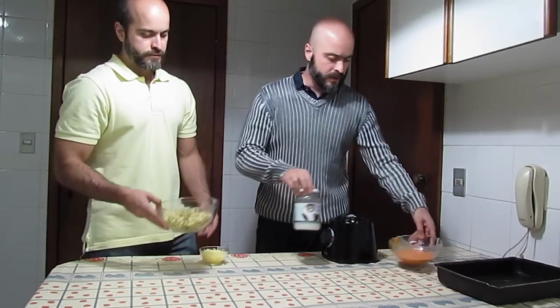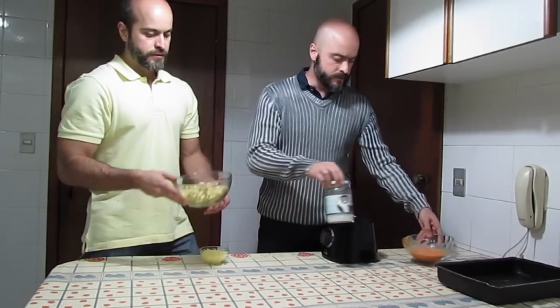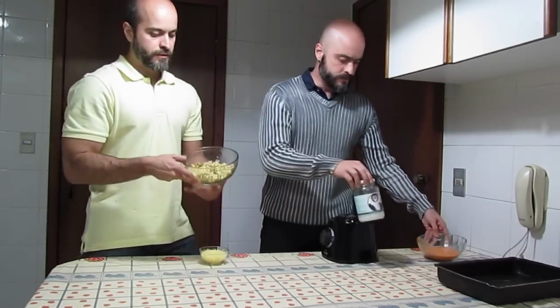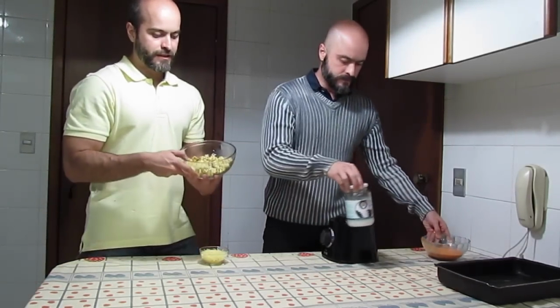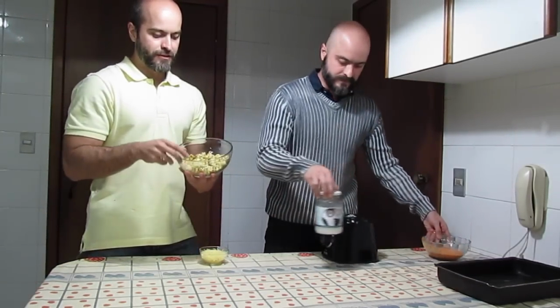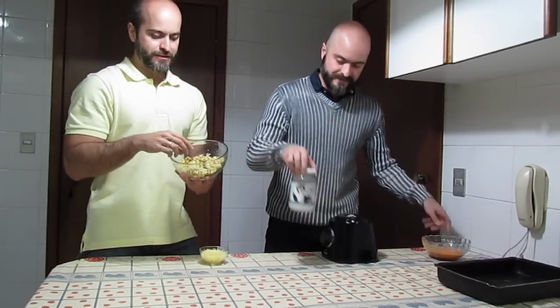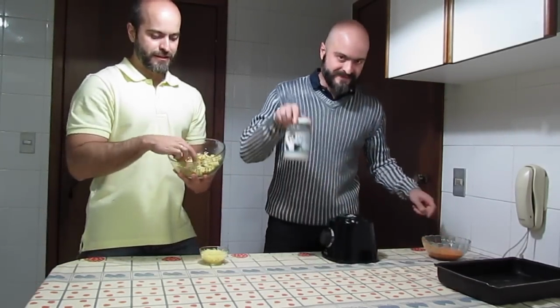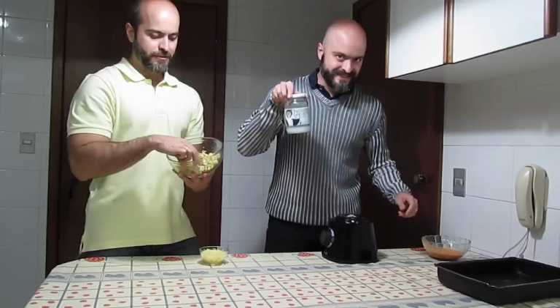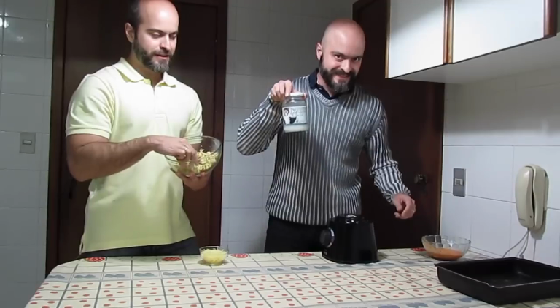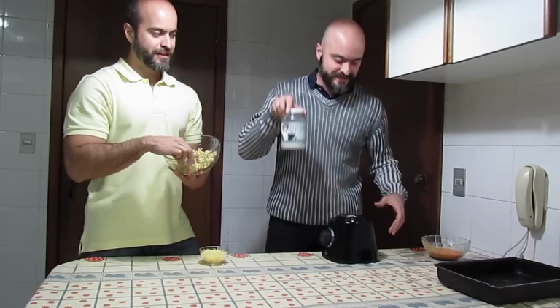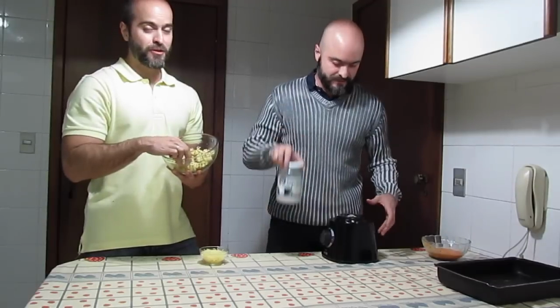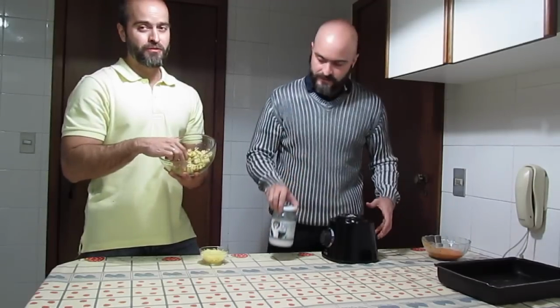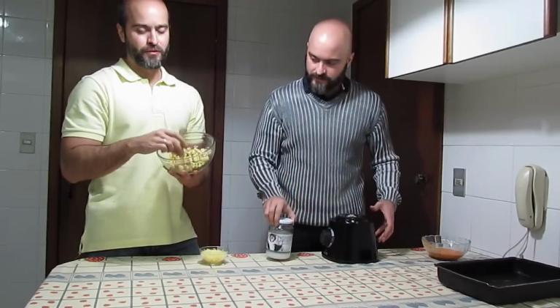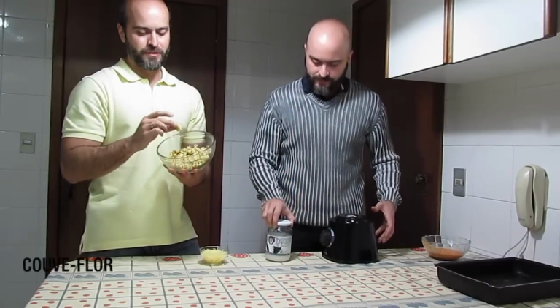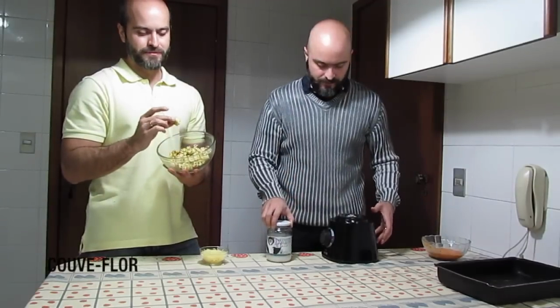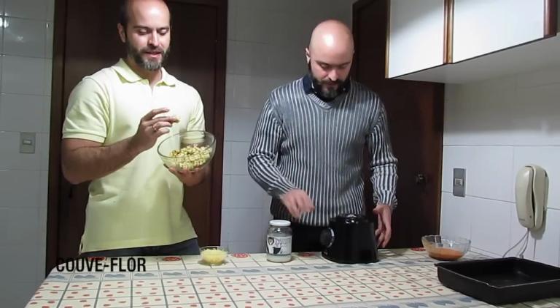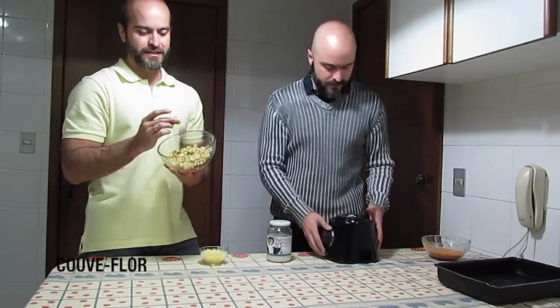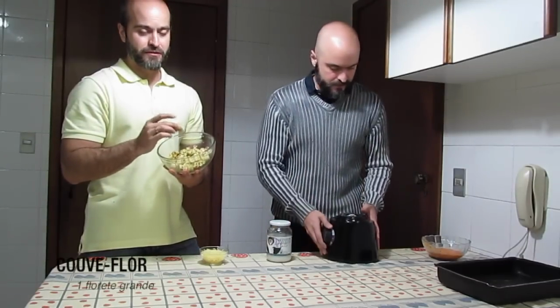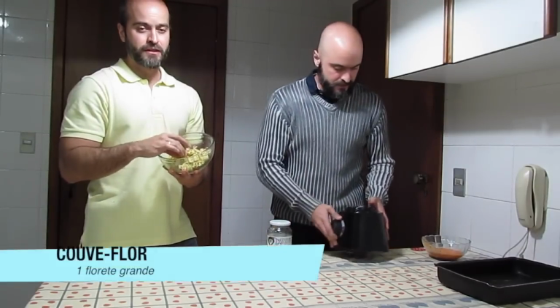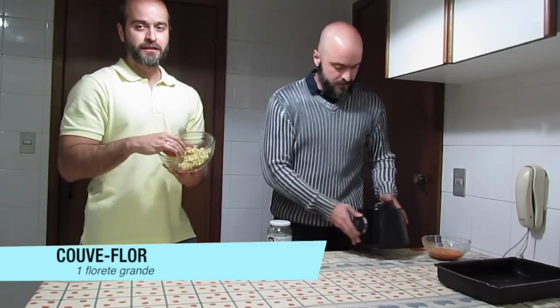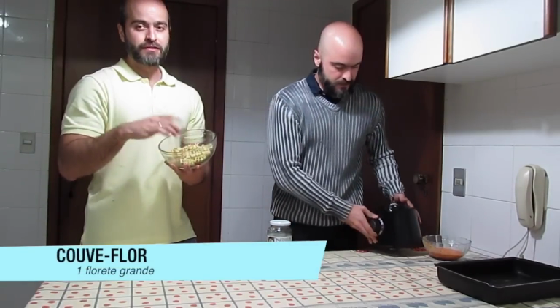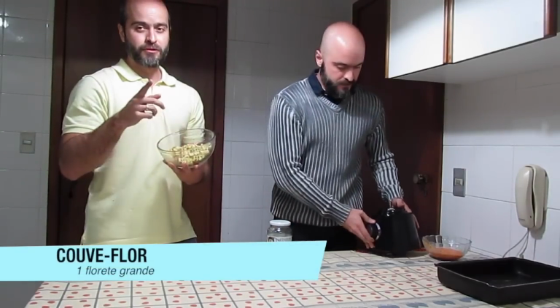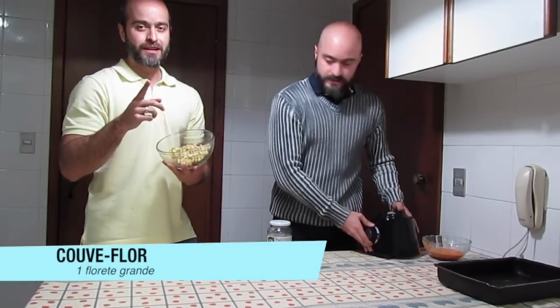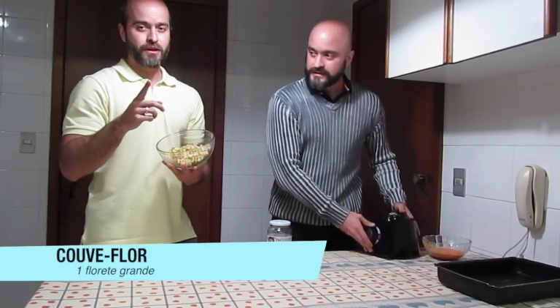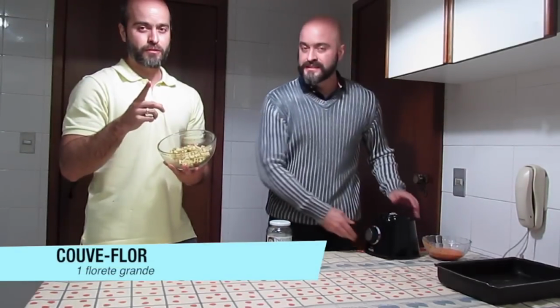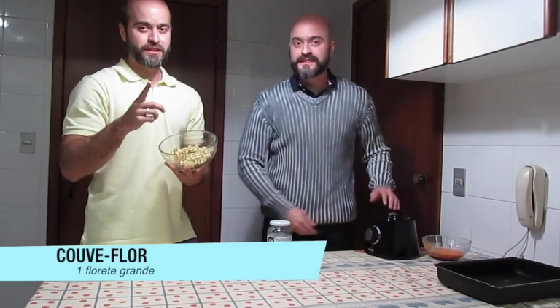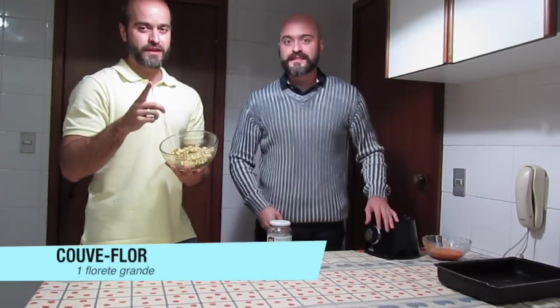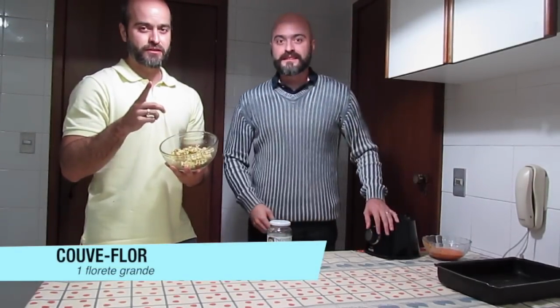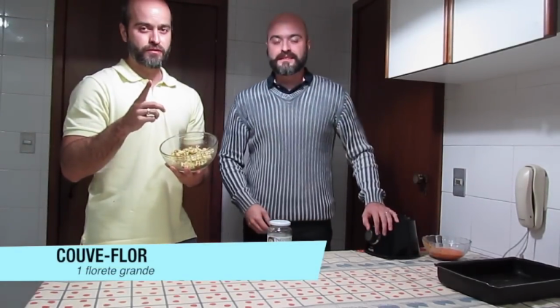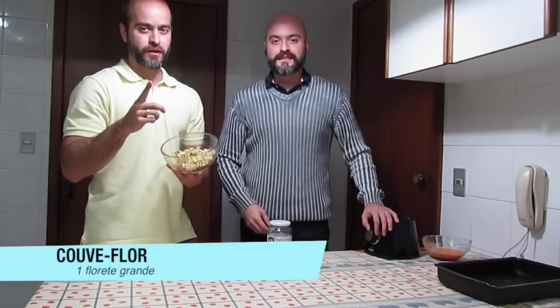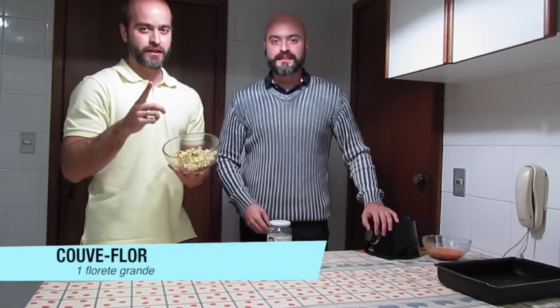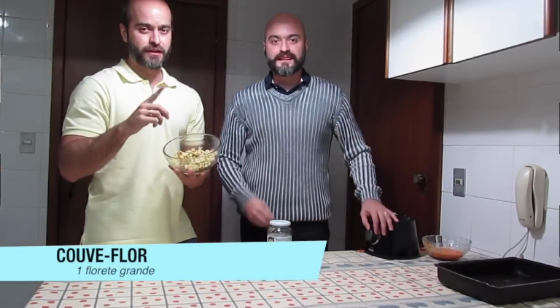Olha a consistência que ficou! Isso vai para o fogo, a gente vai acertar o sal e vai deixar o queijo derreter para virar um belo molho gostoso para a sua pipoca palha. E agora, amiguinhos? Aqui ó! O que que temos aqui? Couve-flor picadinho! A gente vai mostrar agora como a gente fez esse couve-flor.